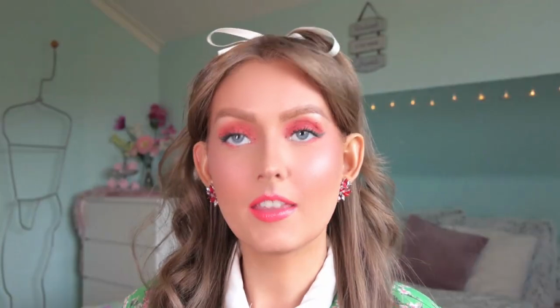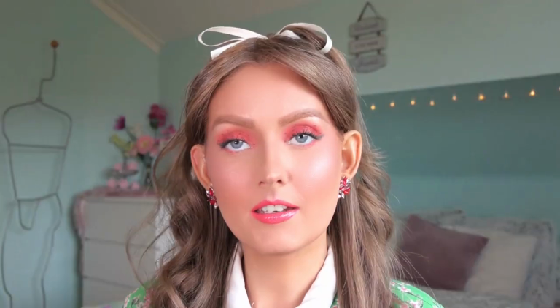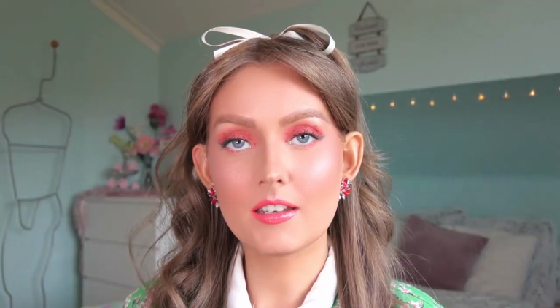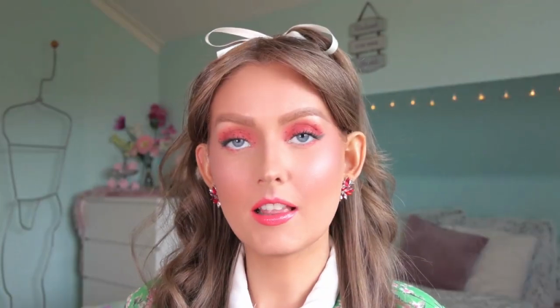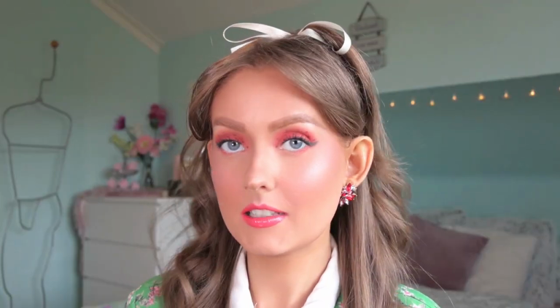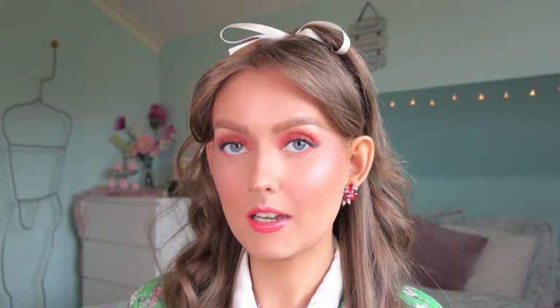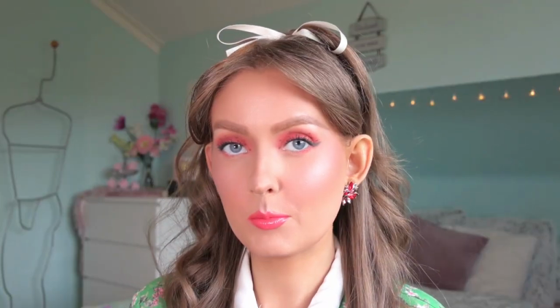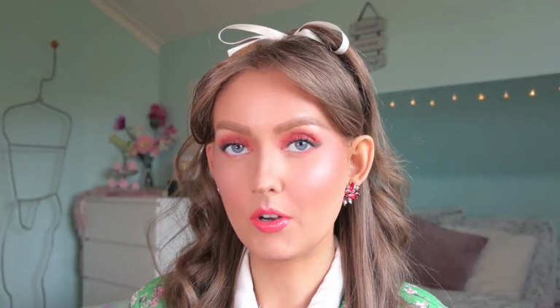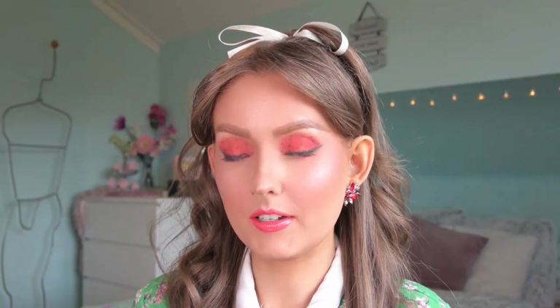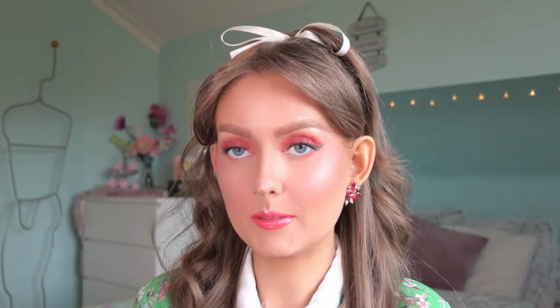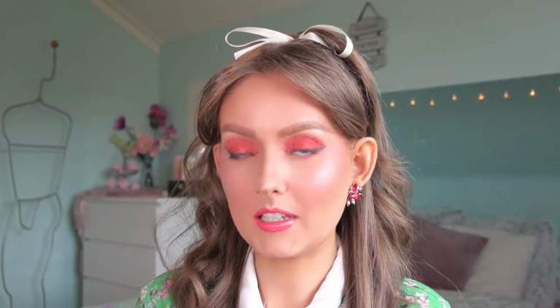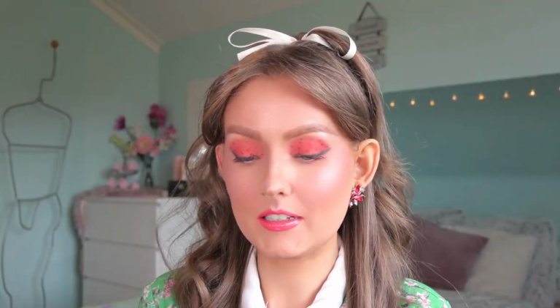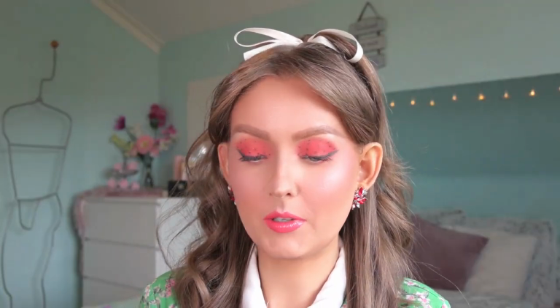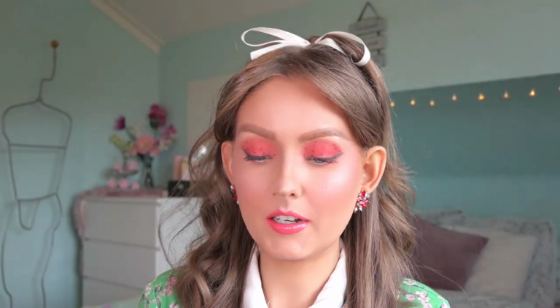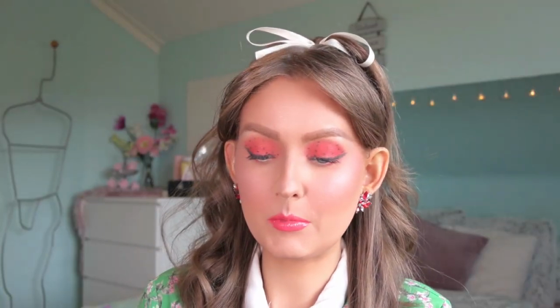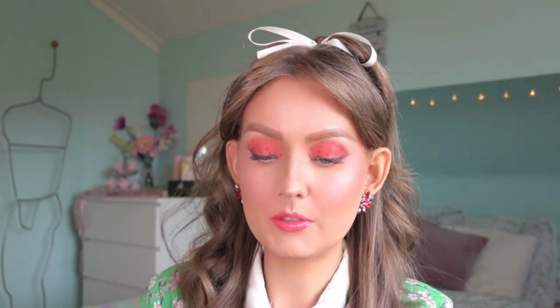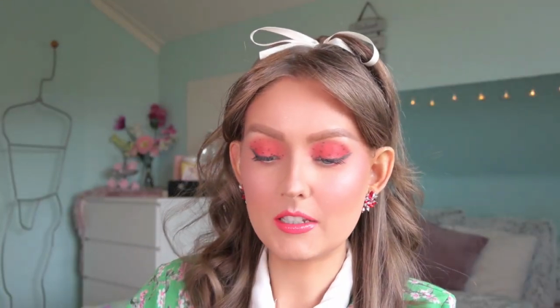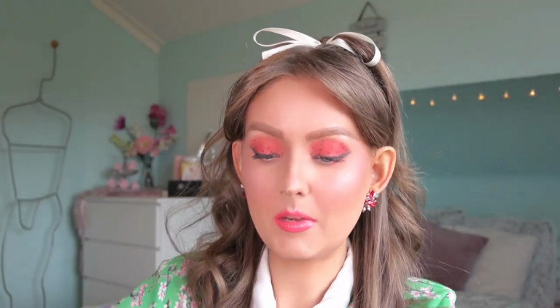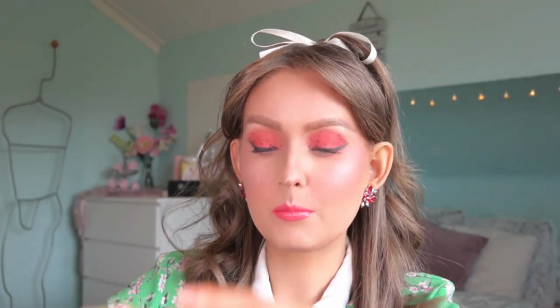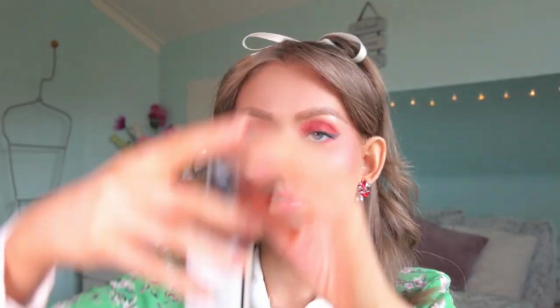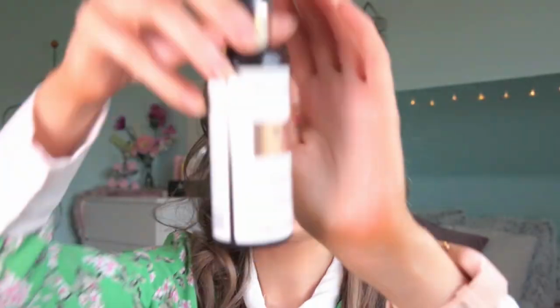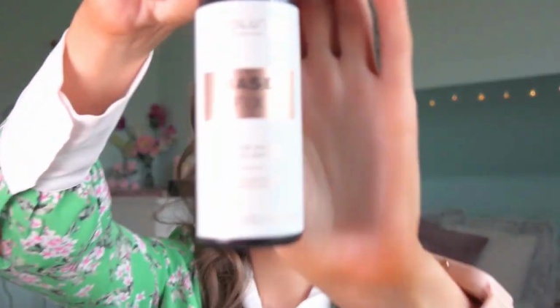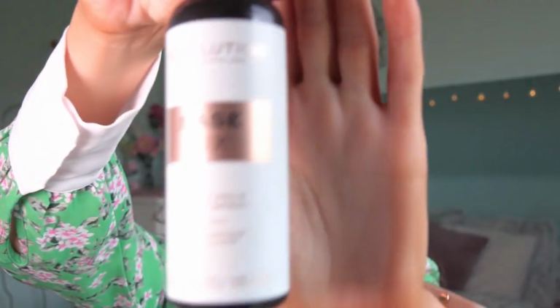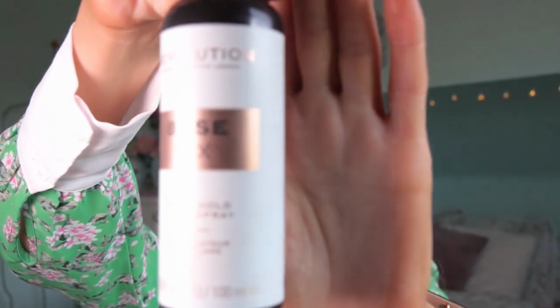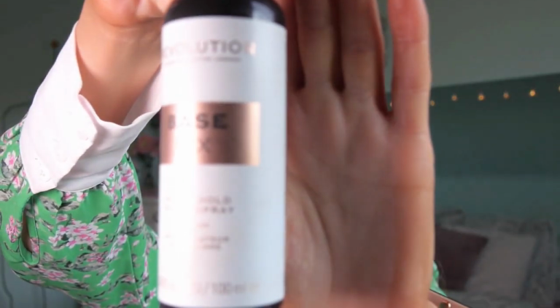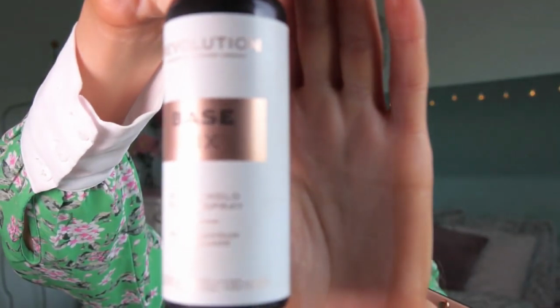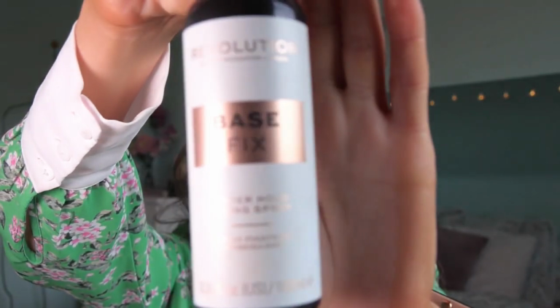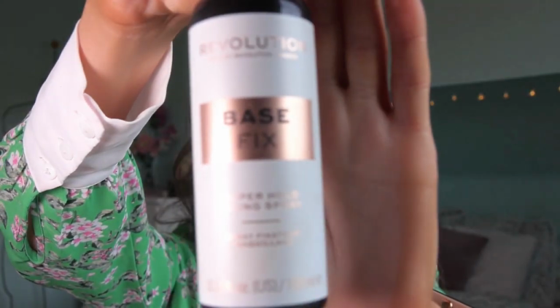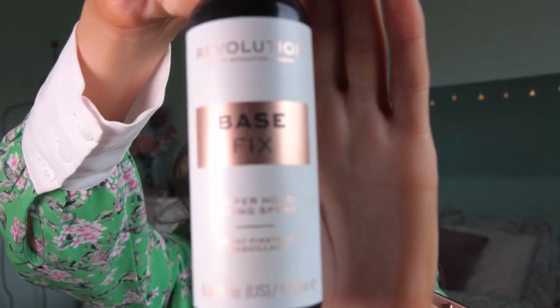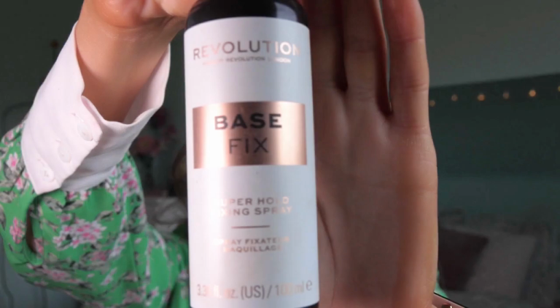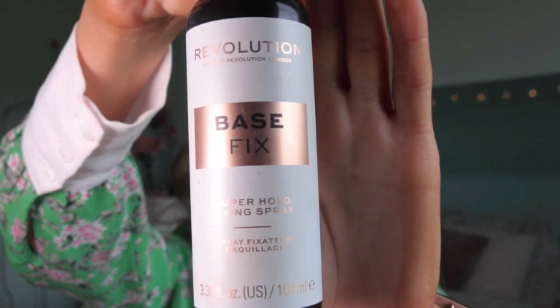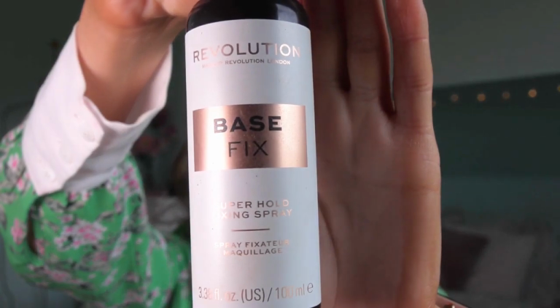The last thing I will put on is some setting spray, and I'm using the Makeup Revolution Base Fix, which looks like this.